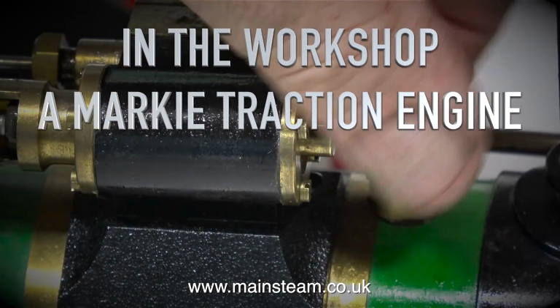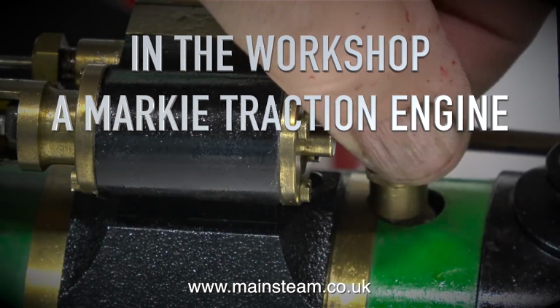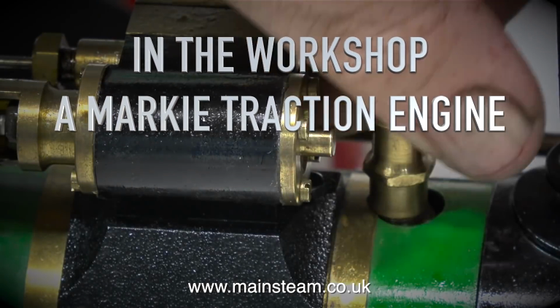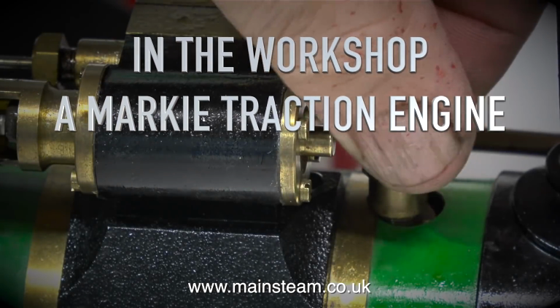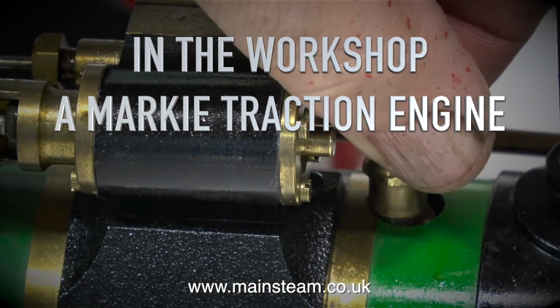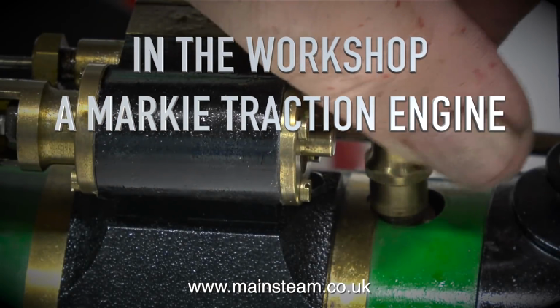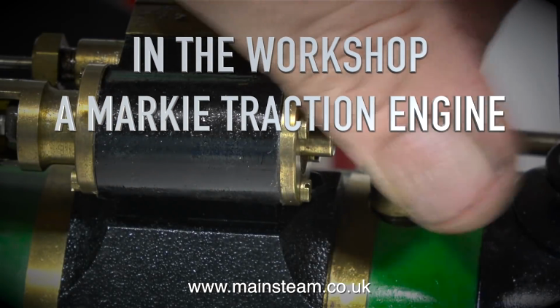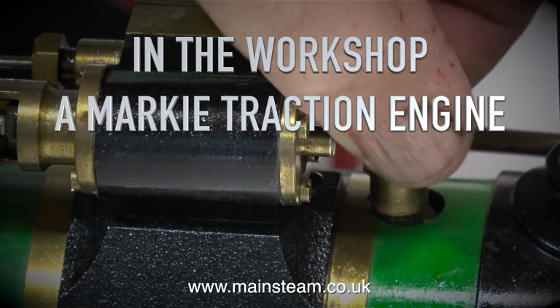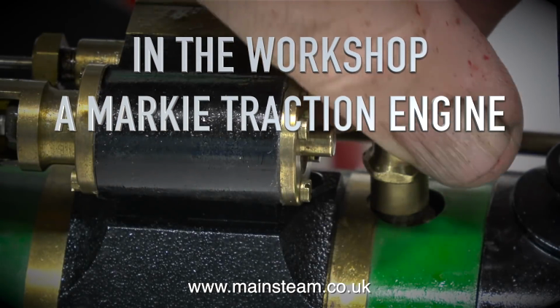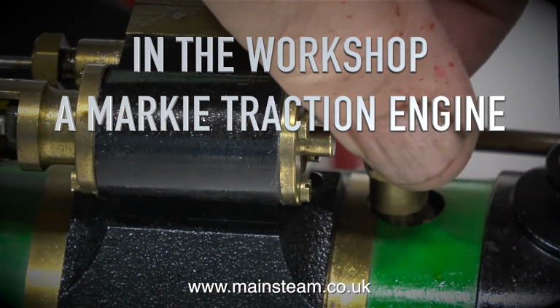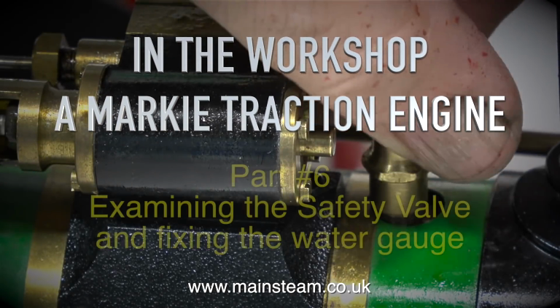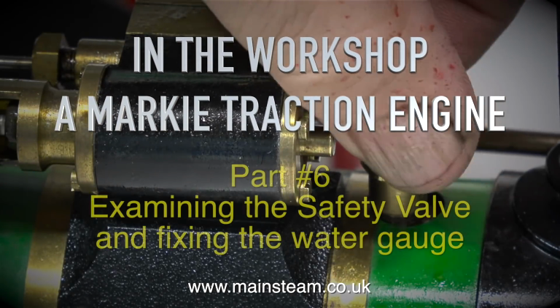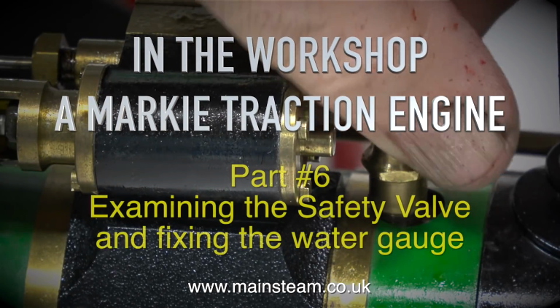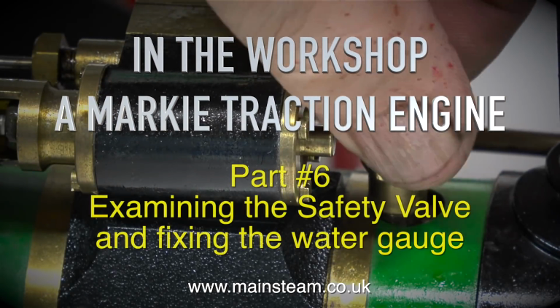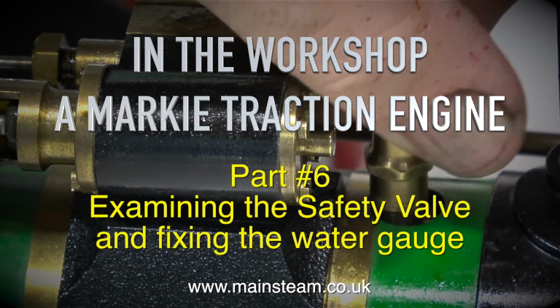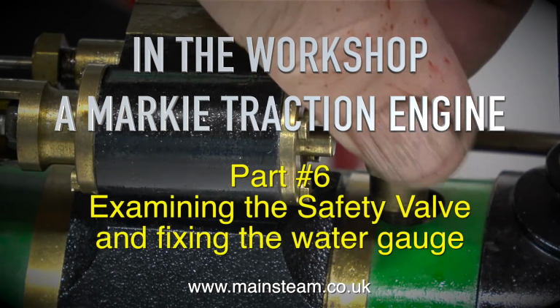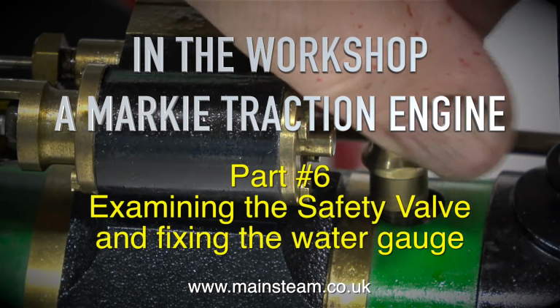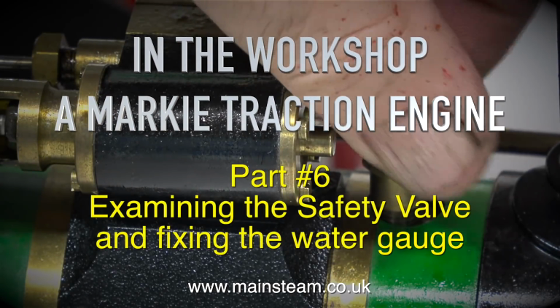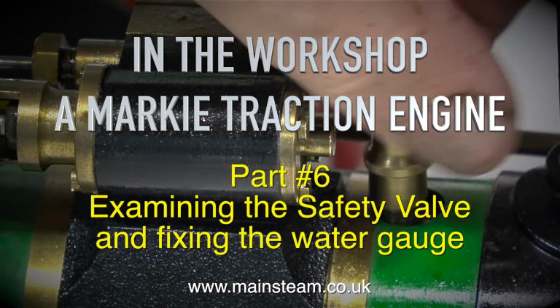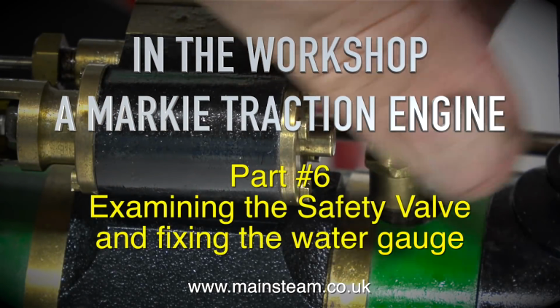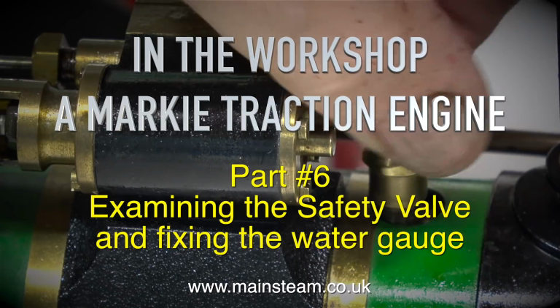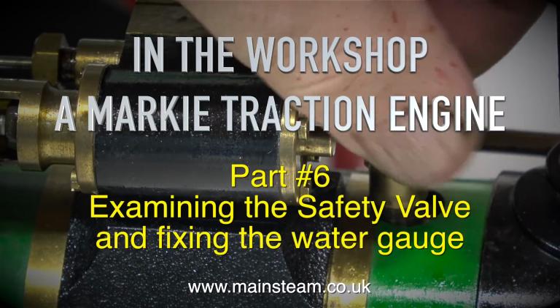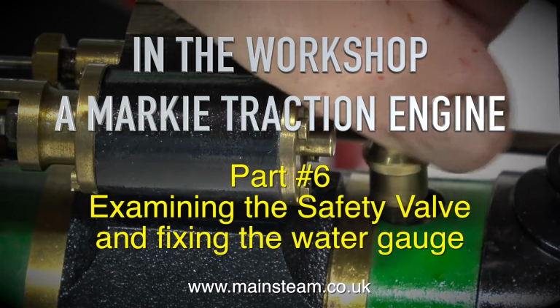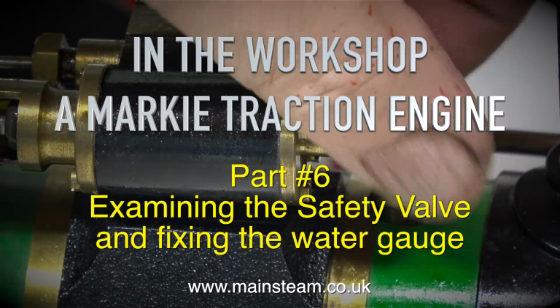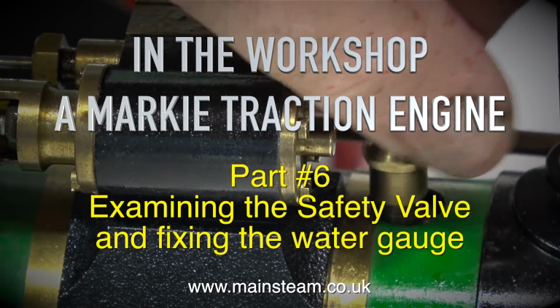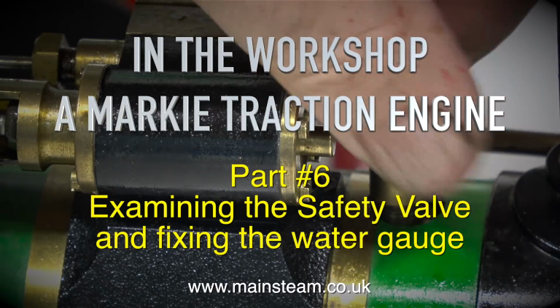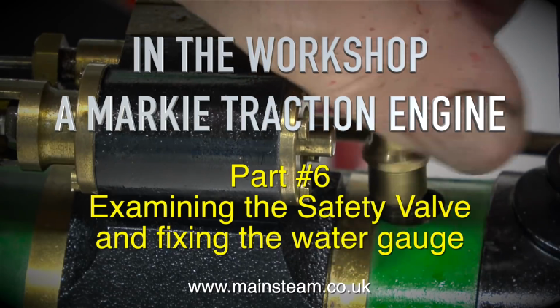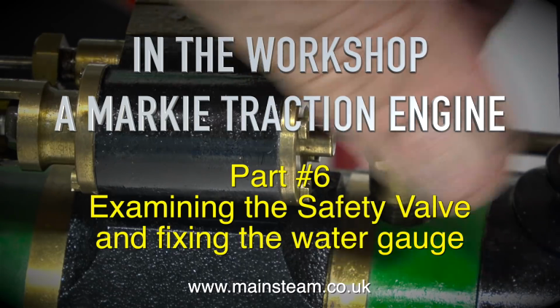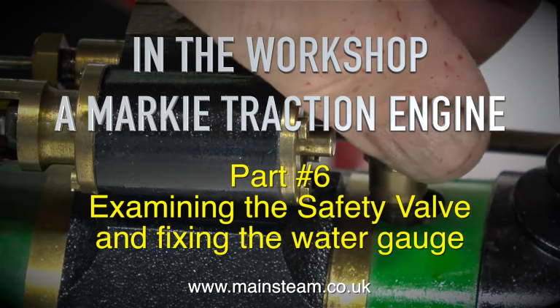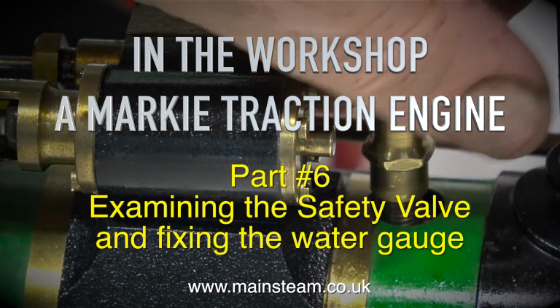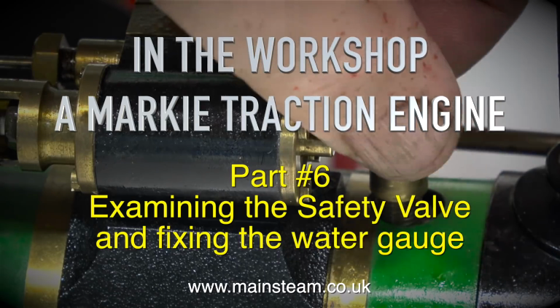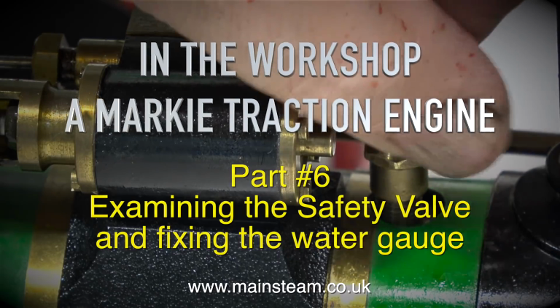In the workshop, a Marquee traction engine, part 6: examining the safety valve and fixing the water gauge.